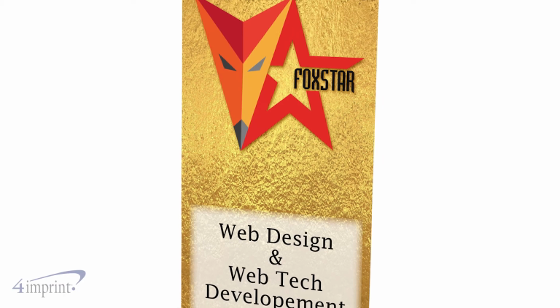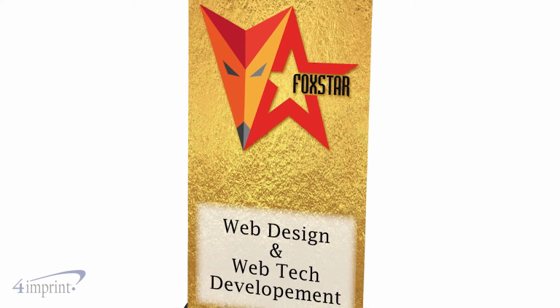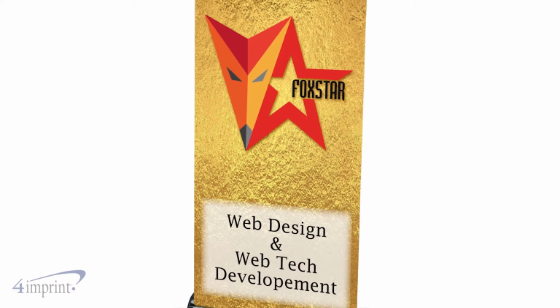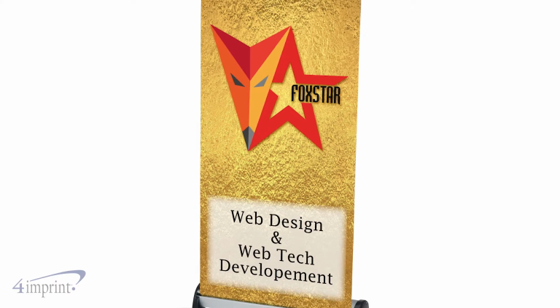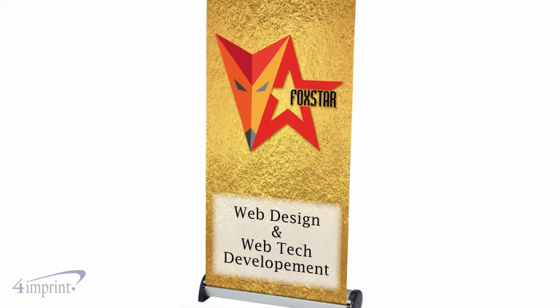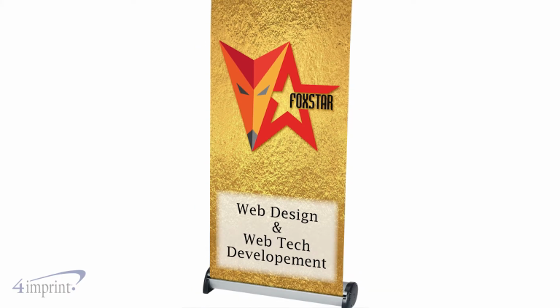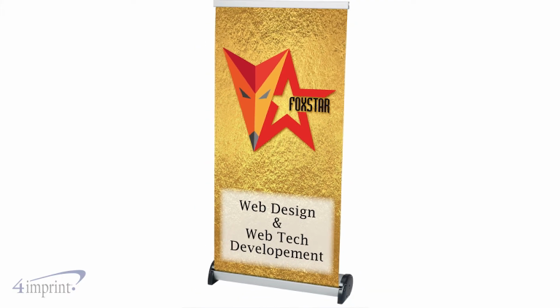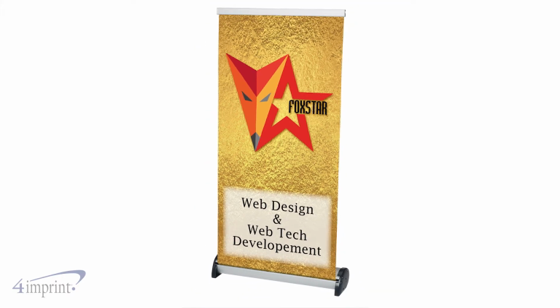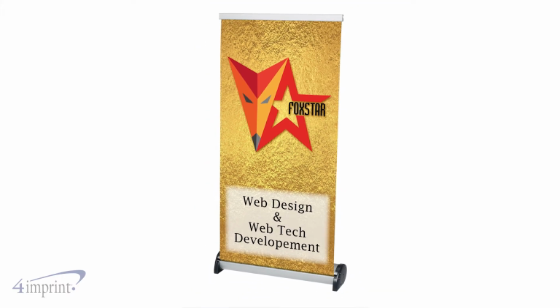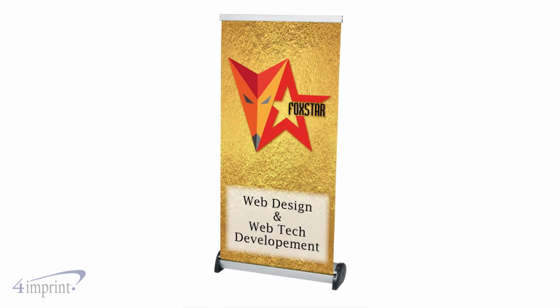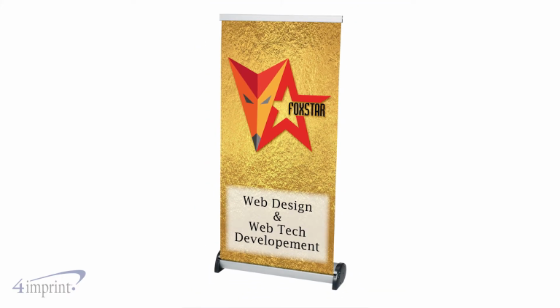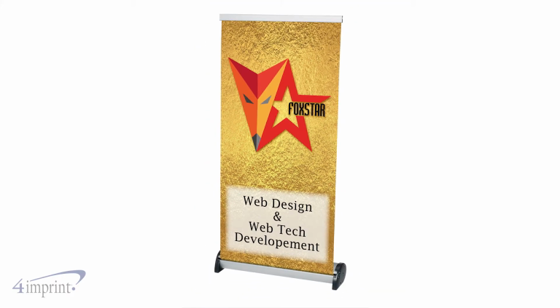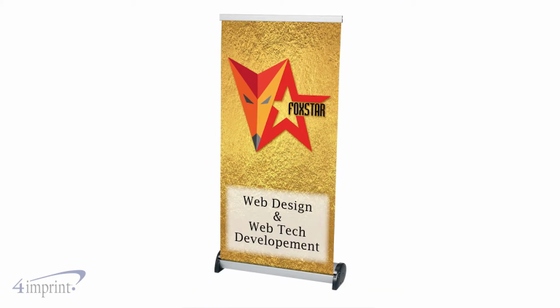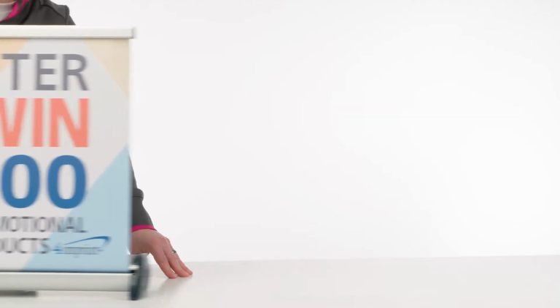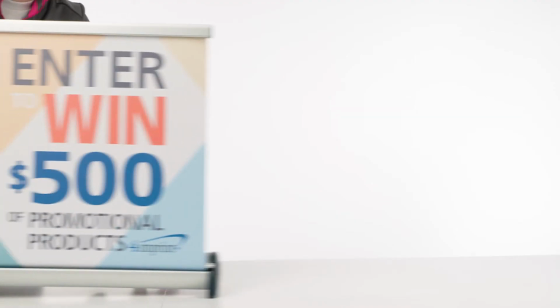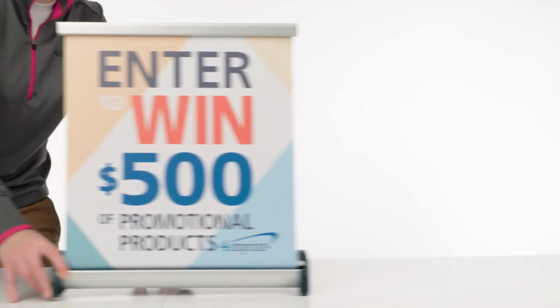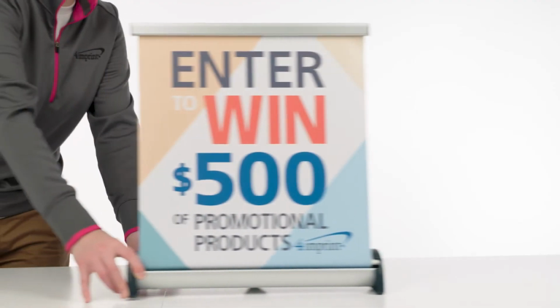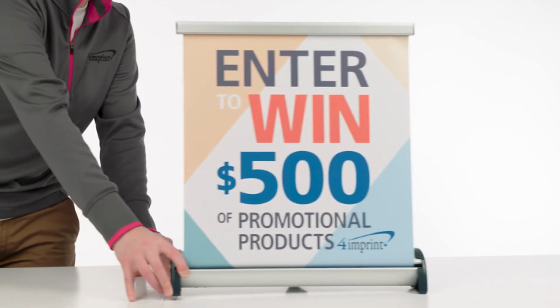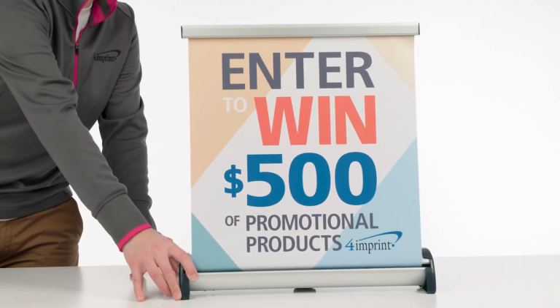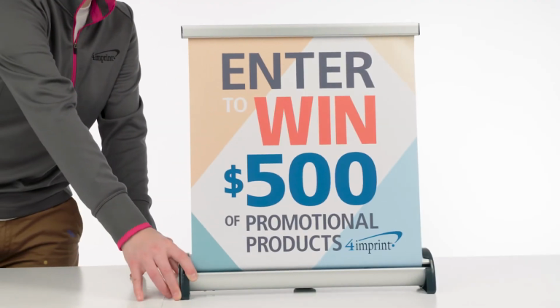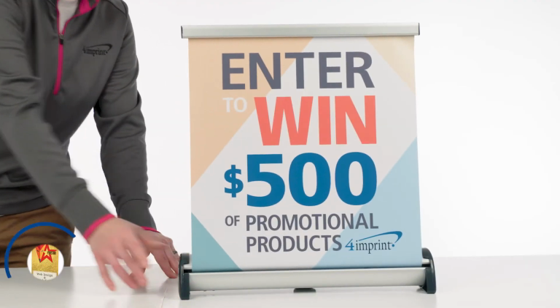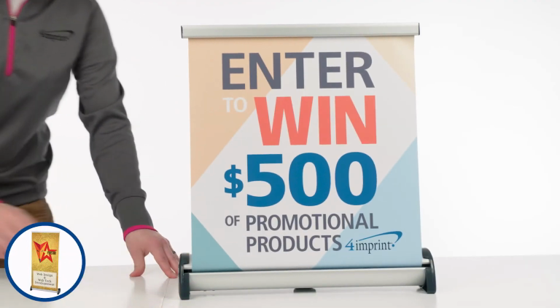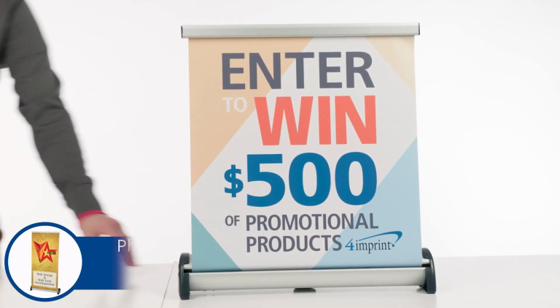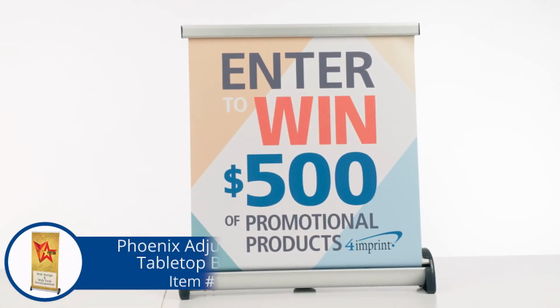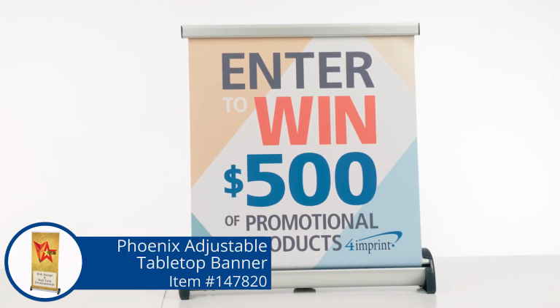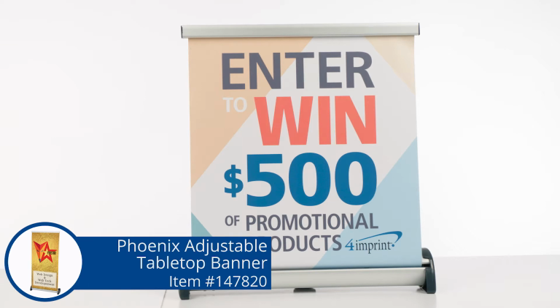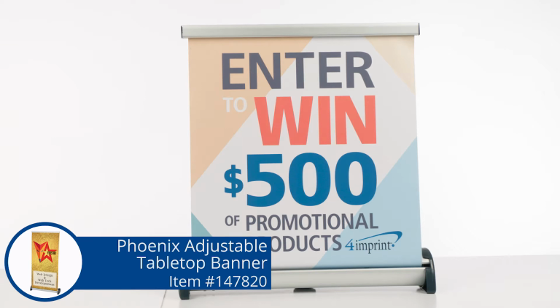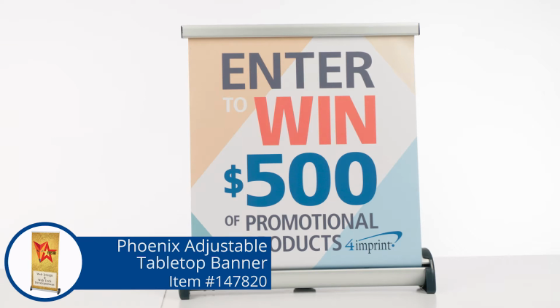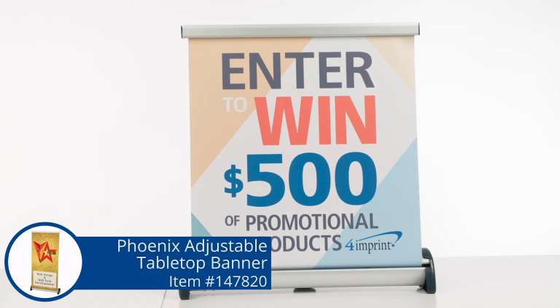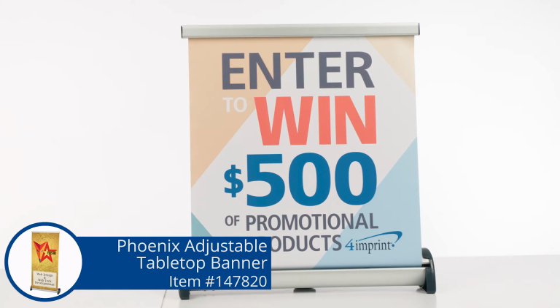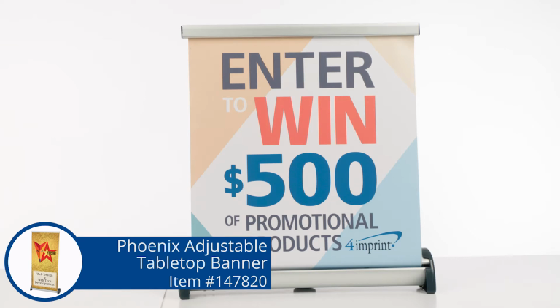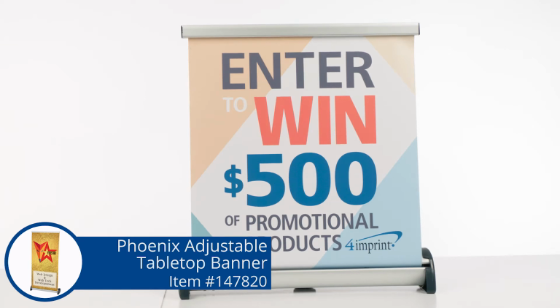Your logo comes to life with vibrant, full-color graphics. Setting up shop is a breeze with the Phoenix Adjustable Tabletop Banner from 4imprint.